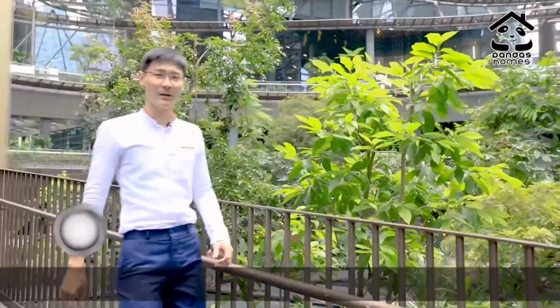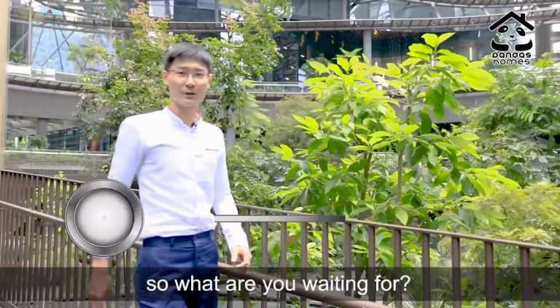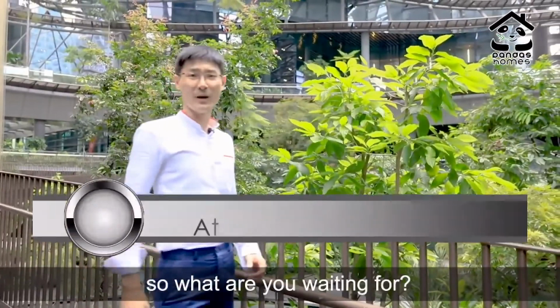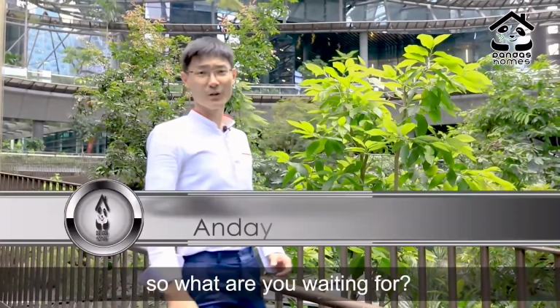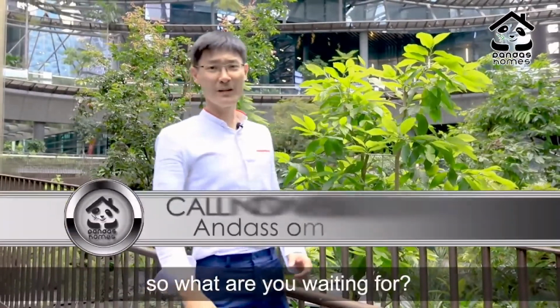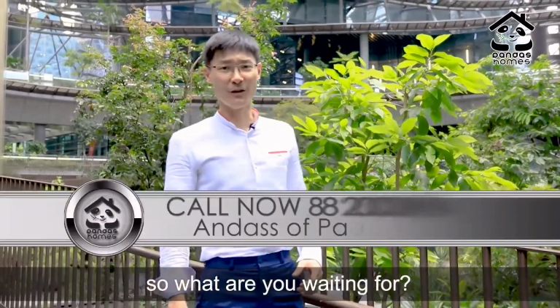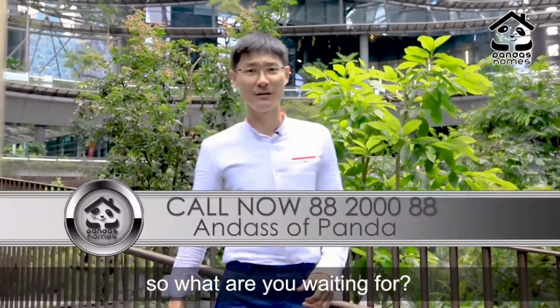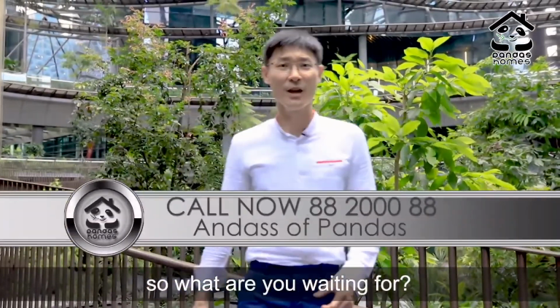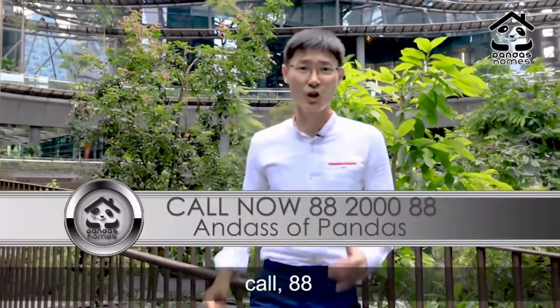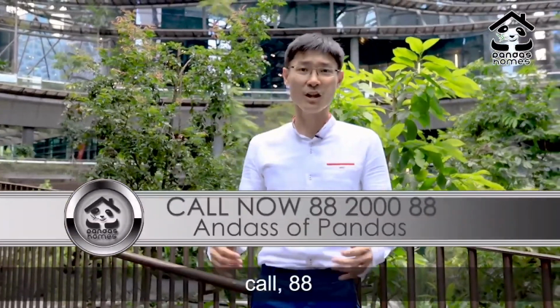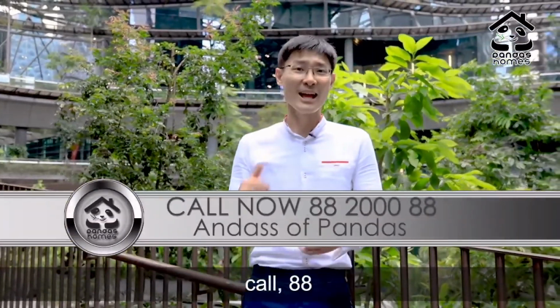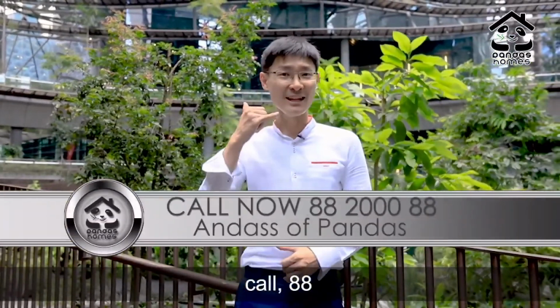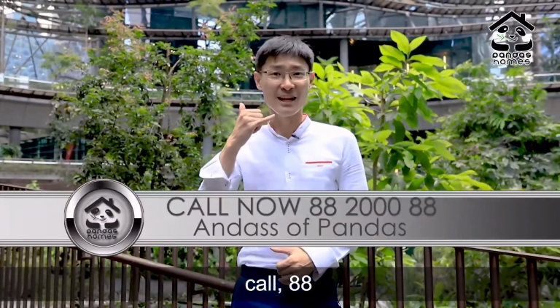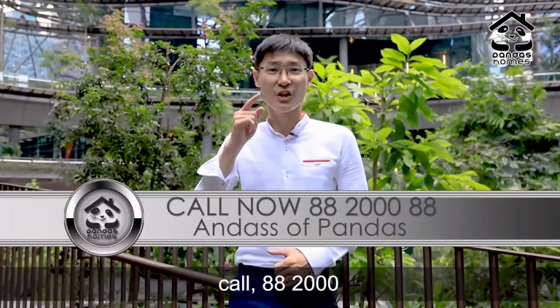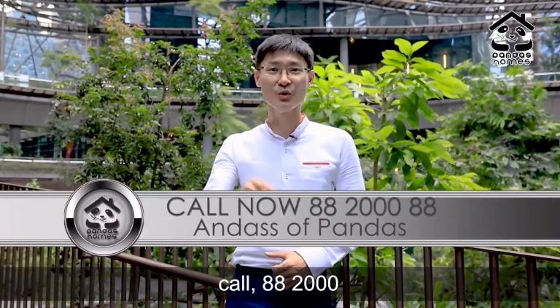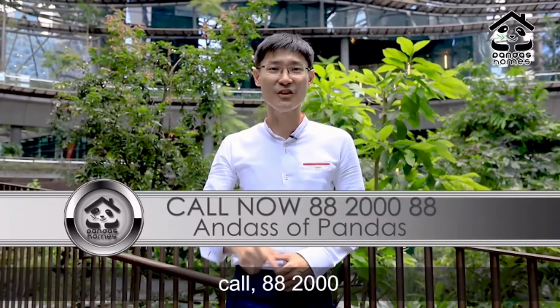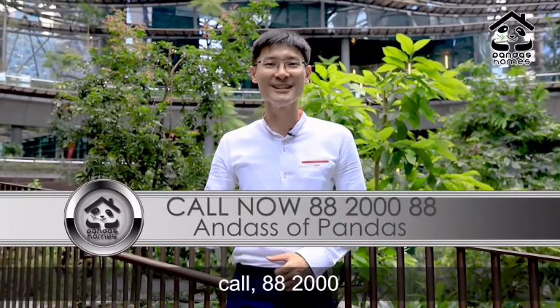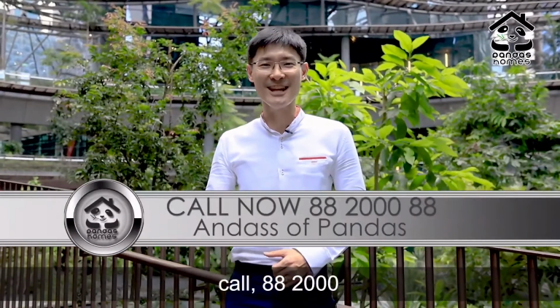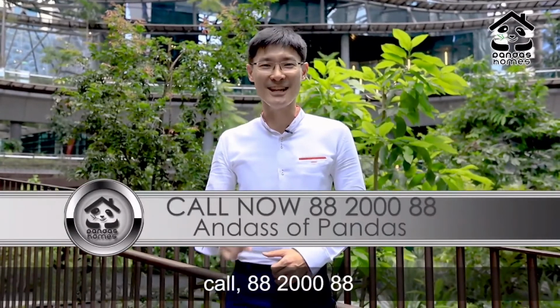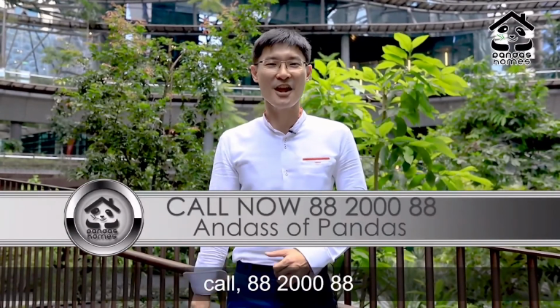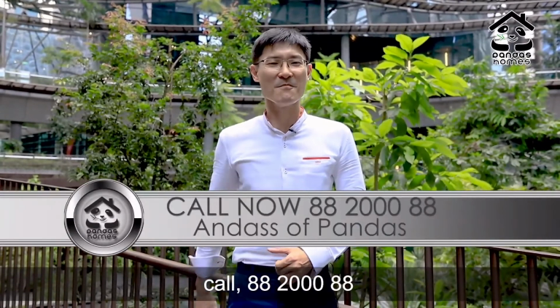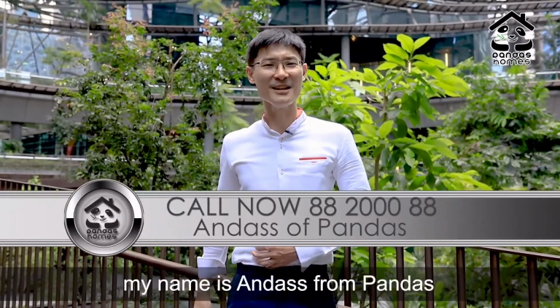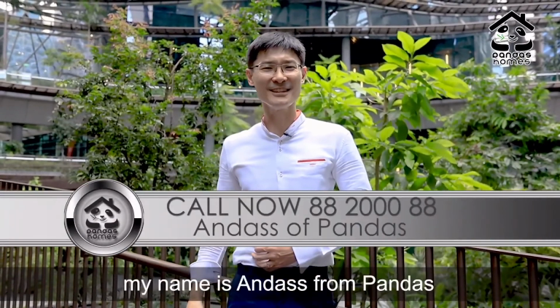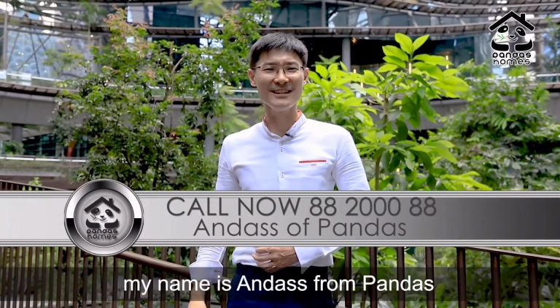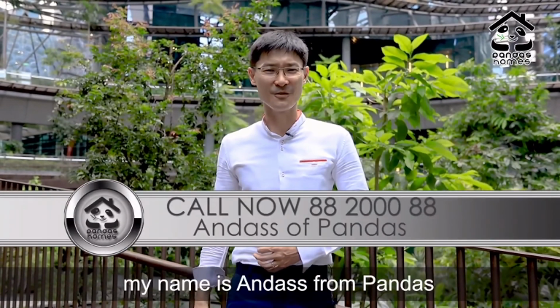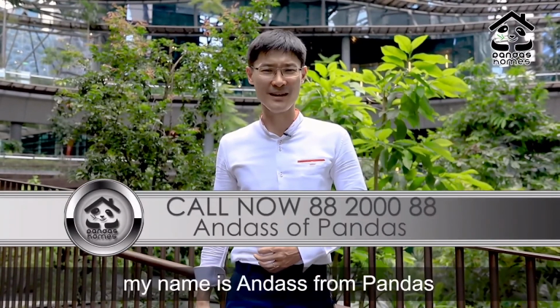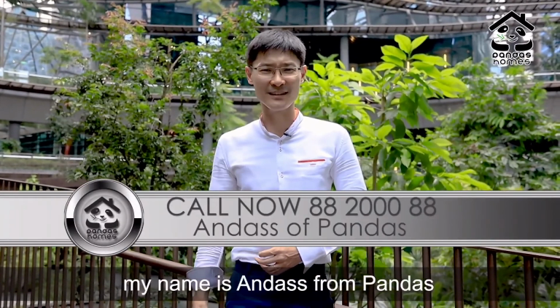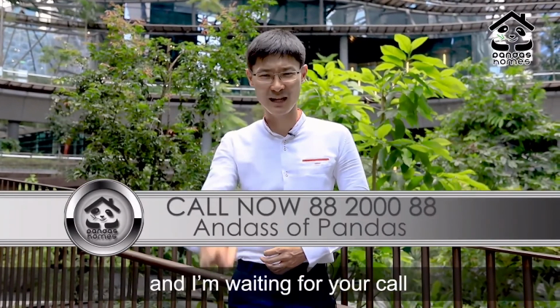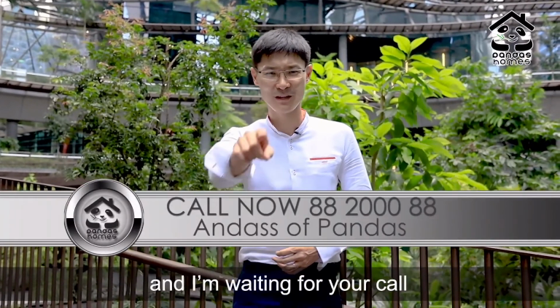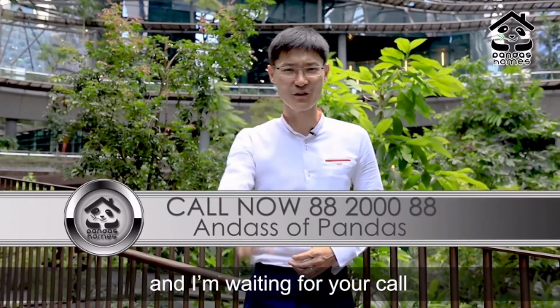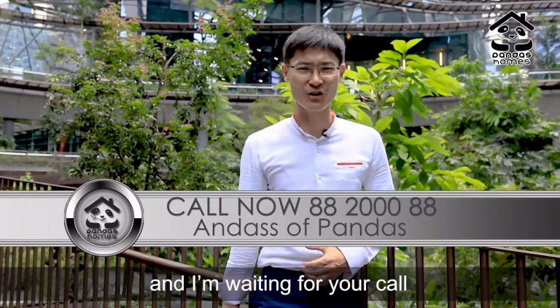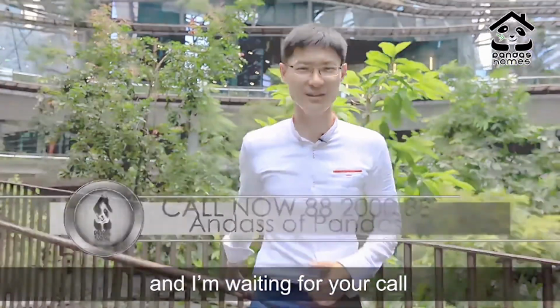So what are you waiting for? Call 88-200088. My name is Ann Das from Pandas and I'm waiting for your call.